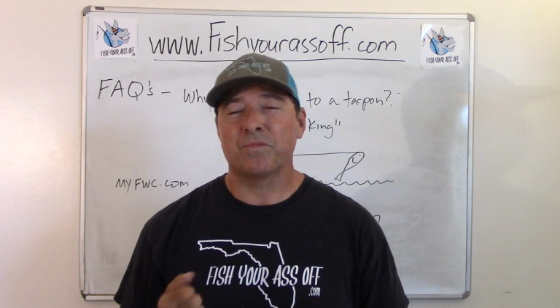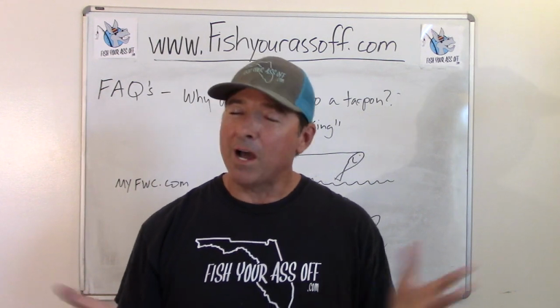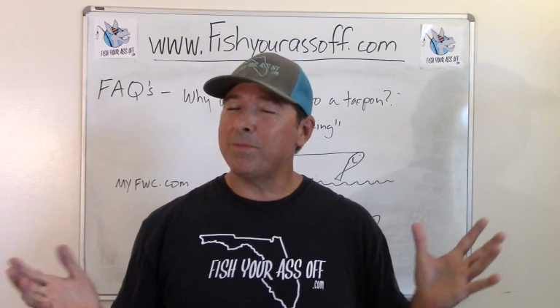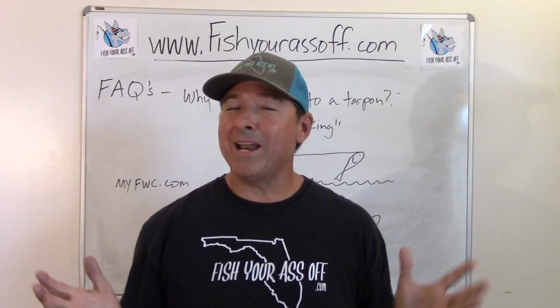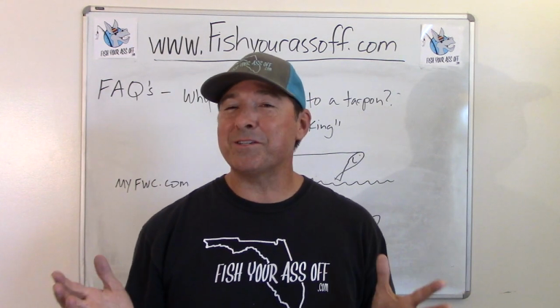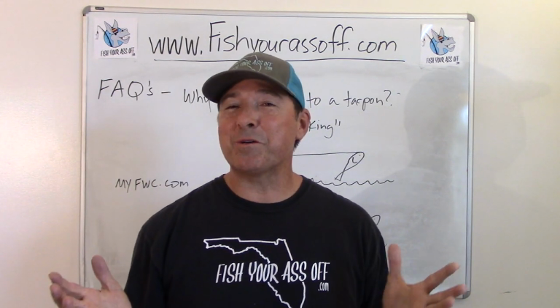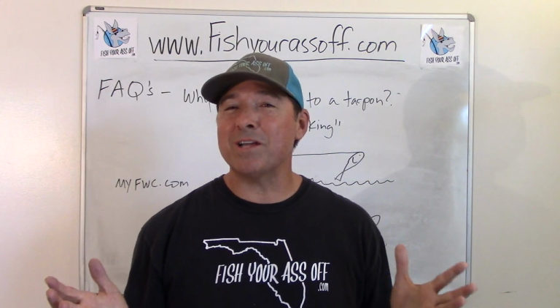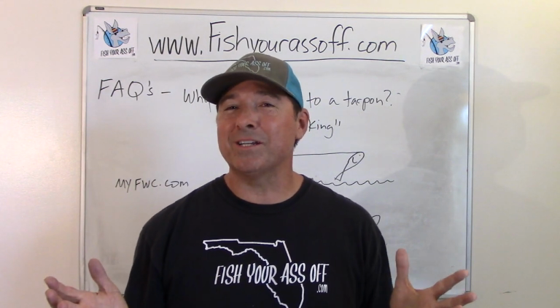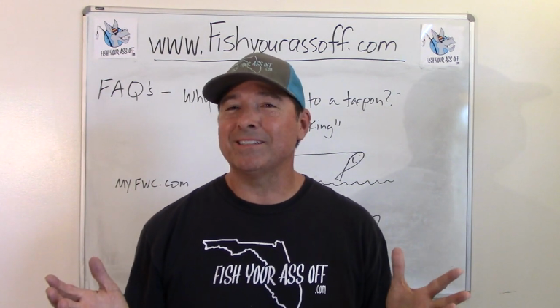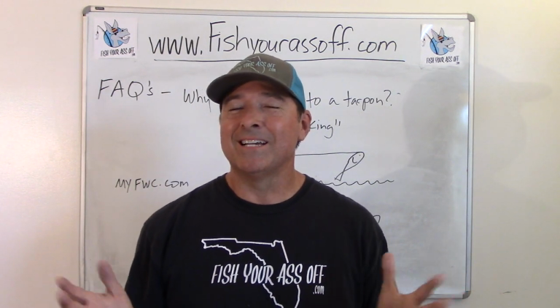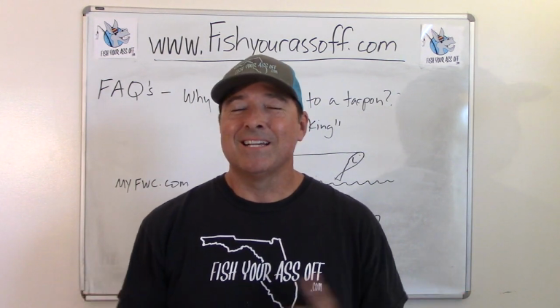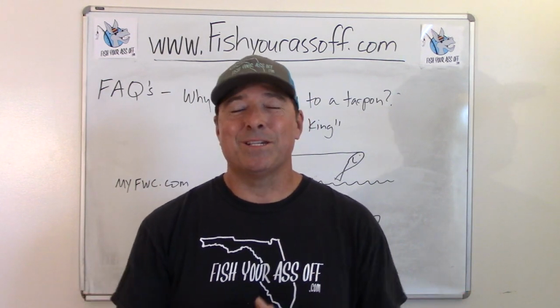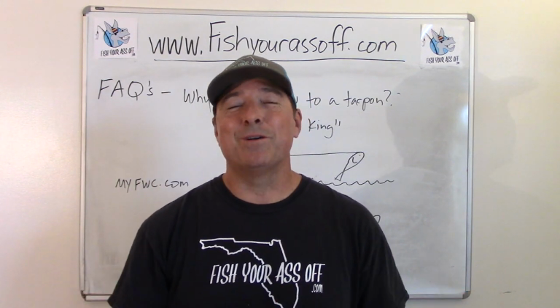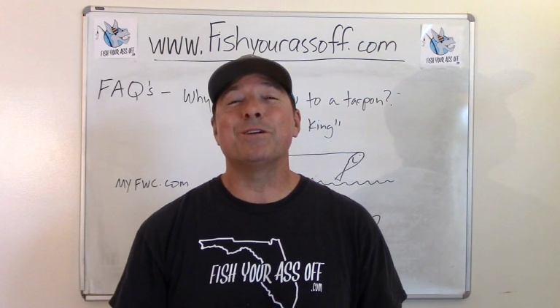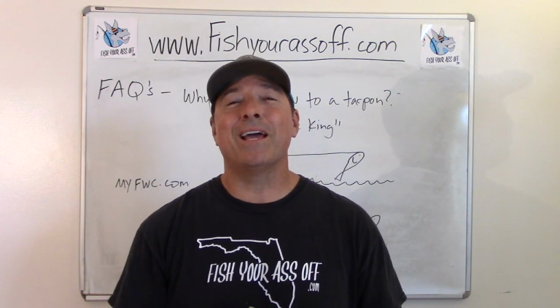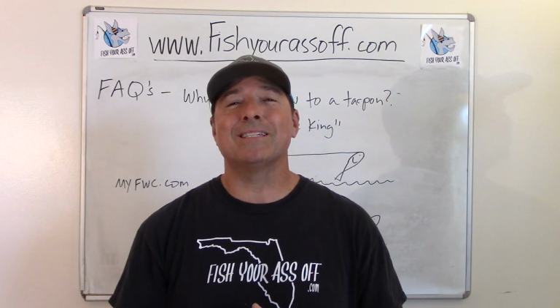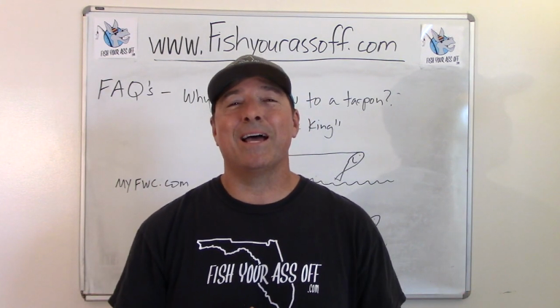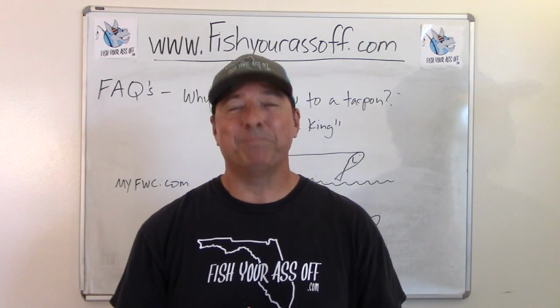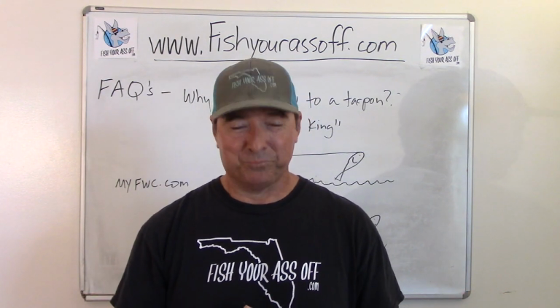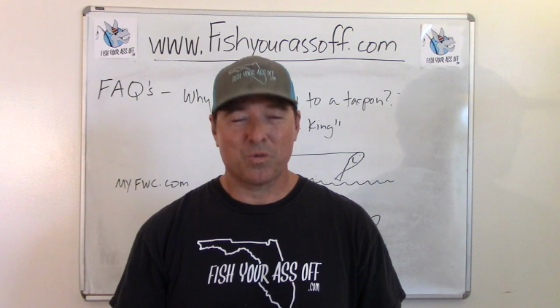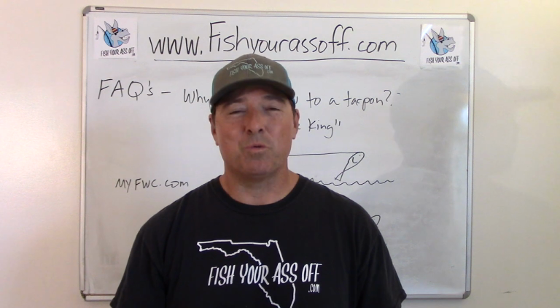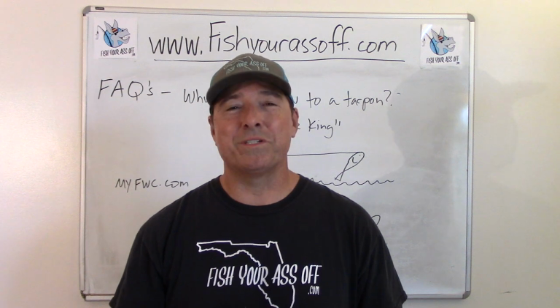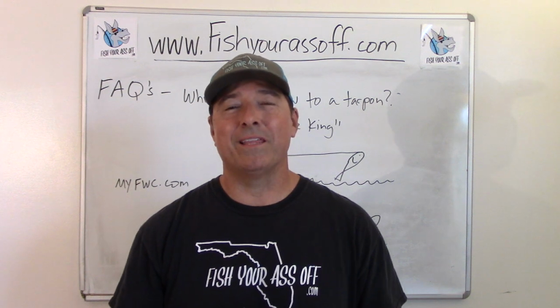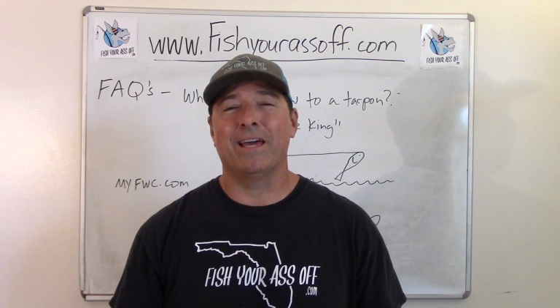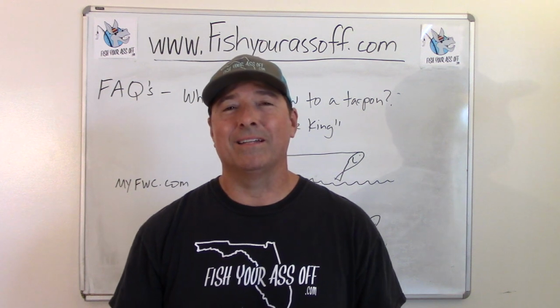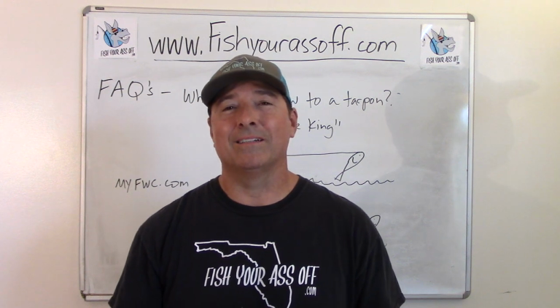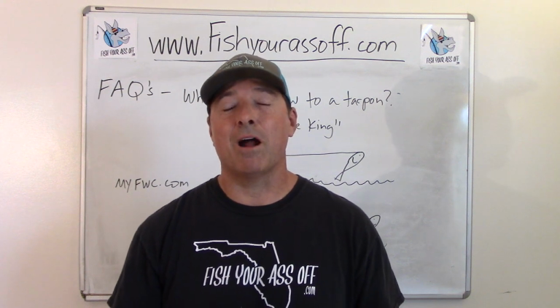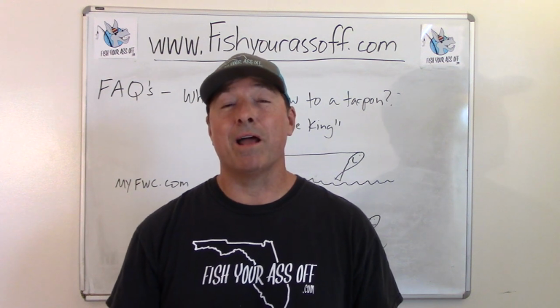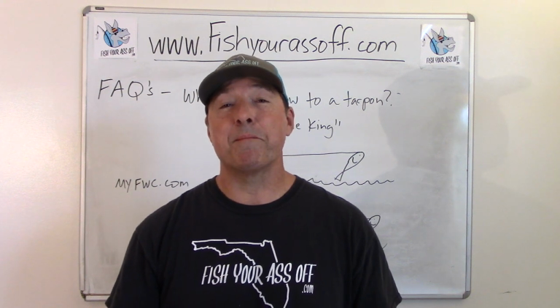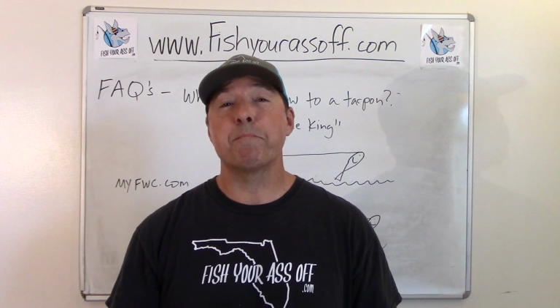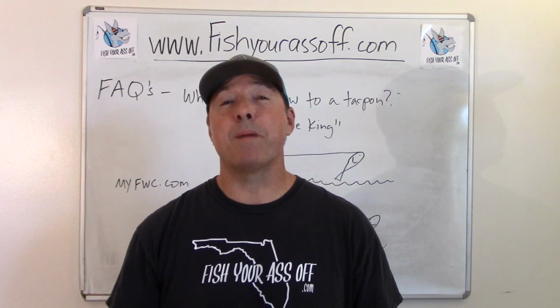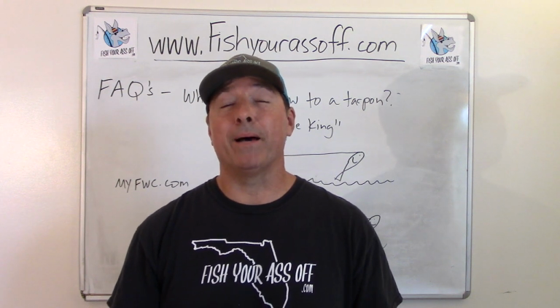I hope that answered the question. Until next time, we'll see you then. Alright, bye-bye.